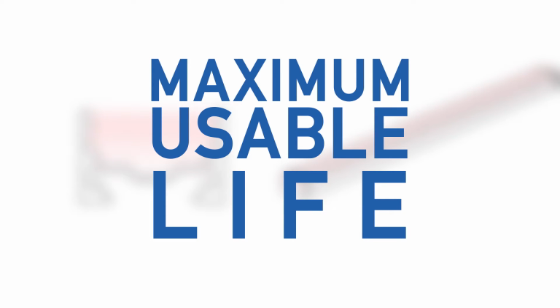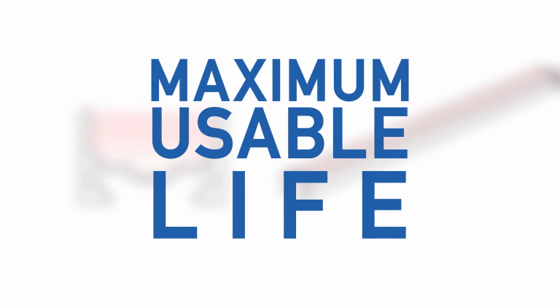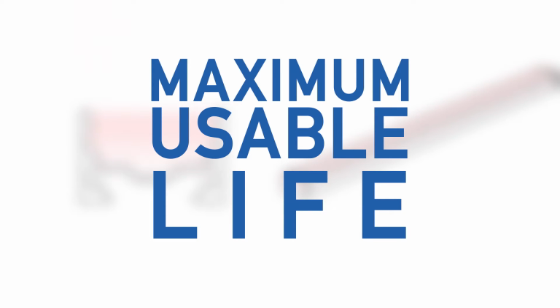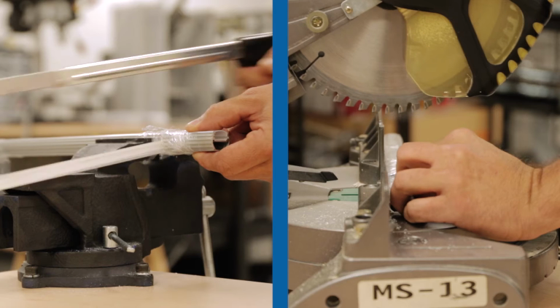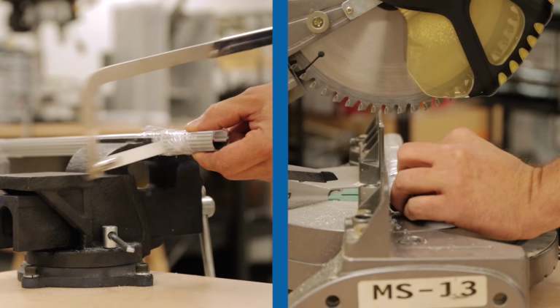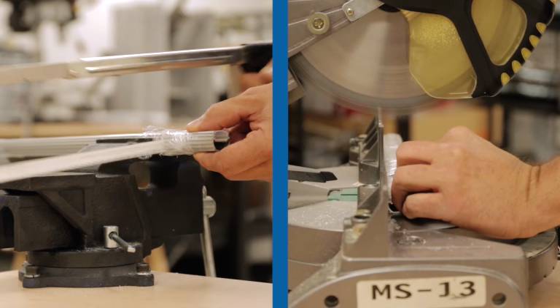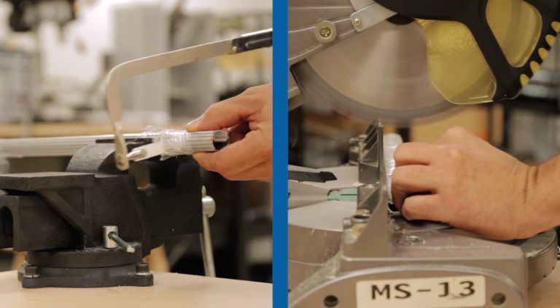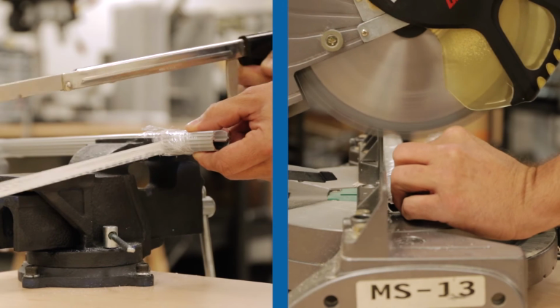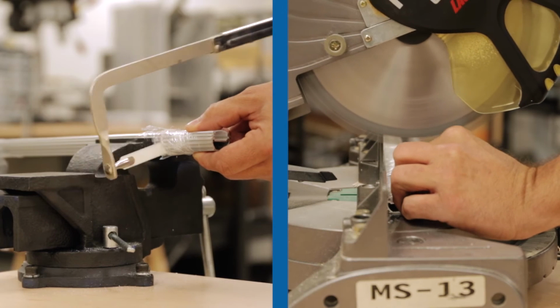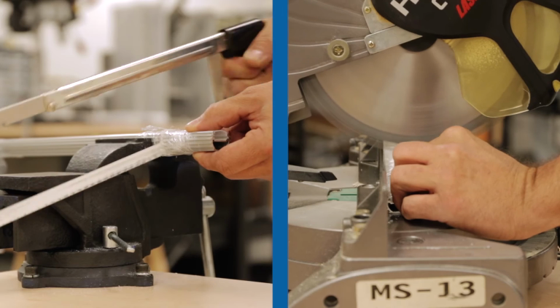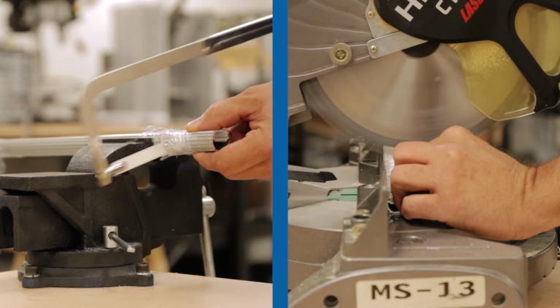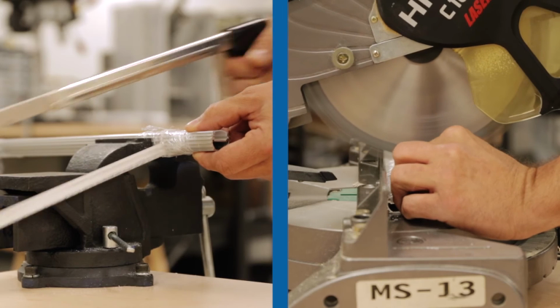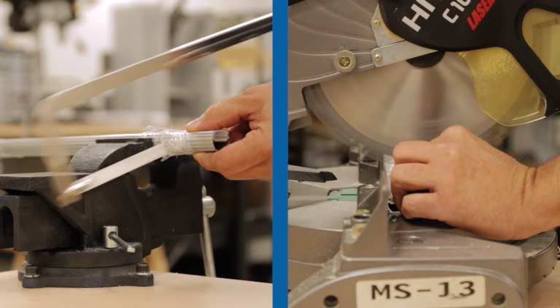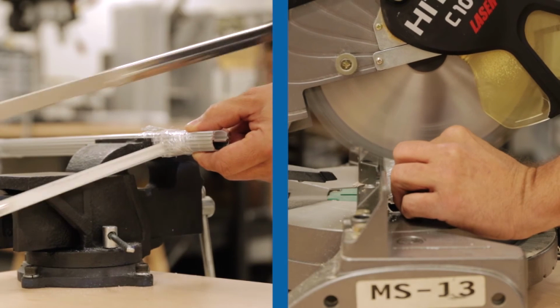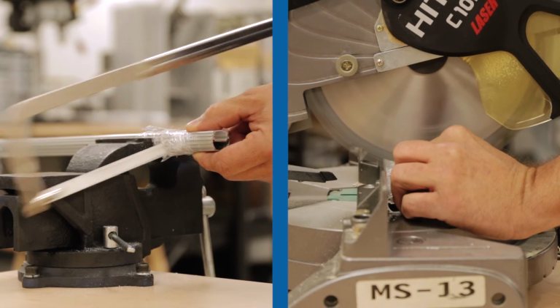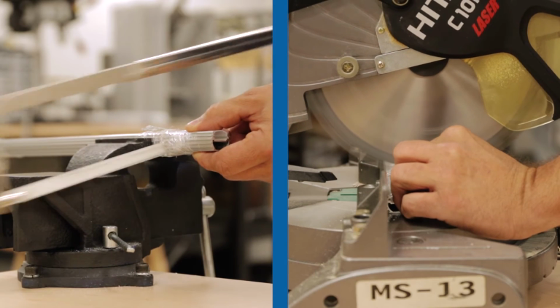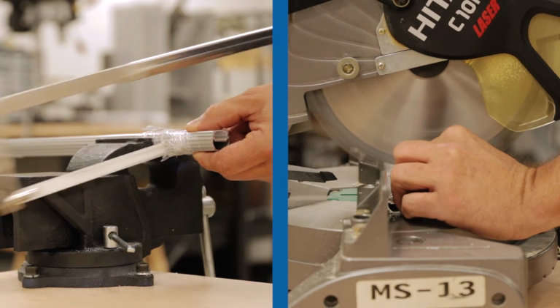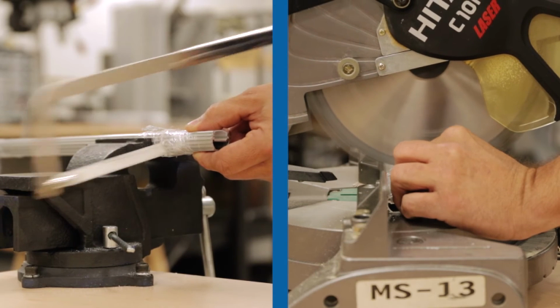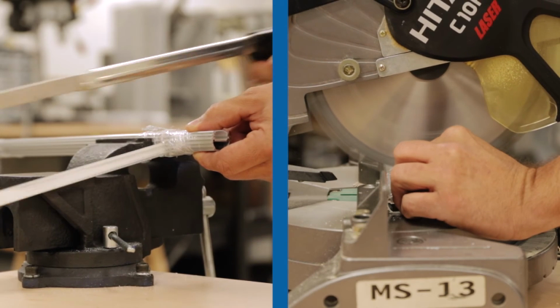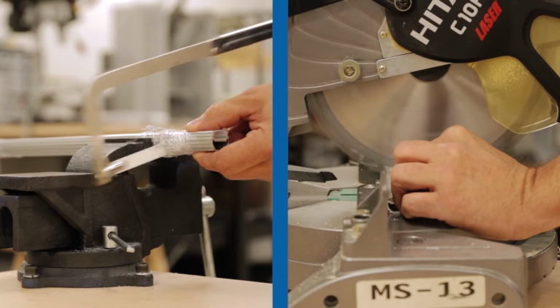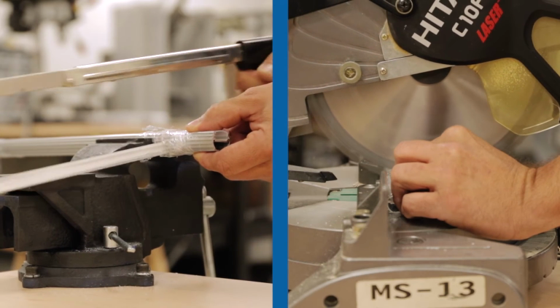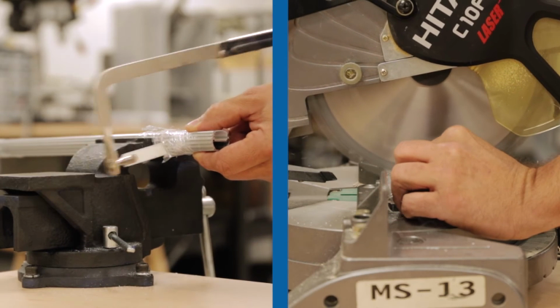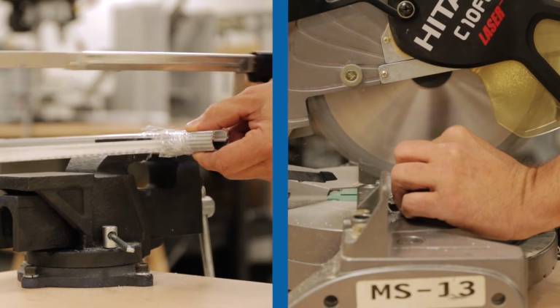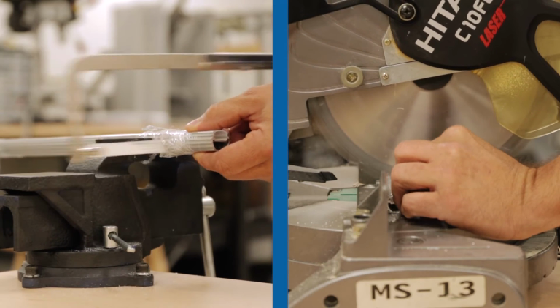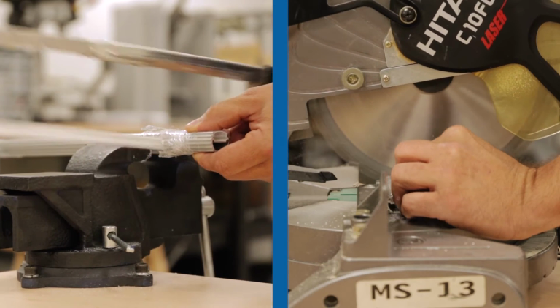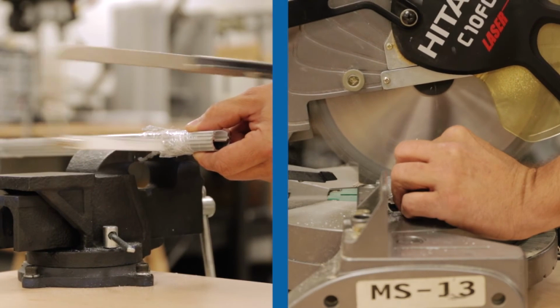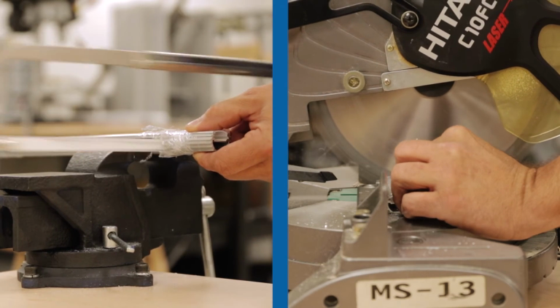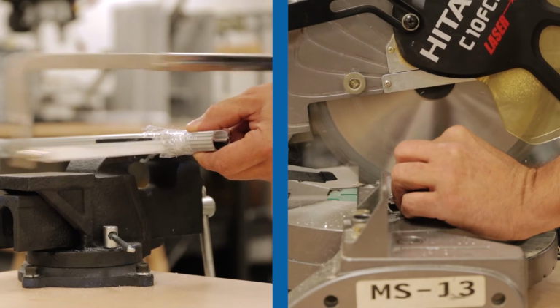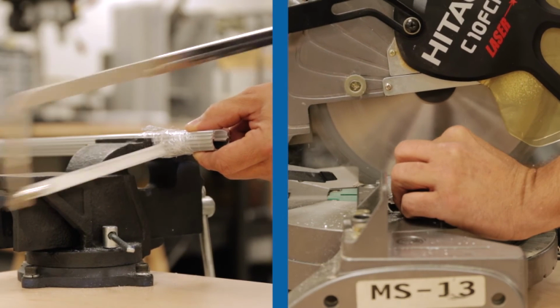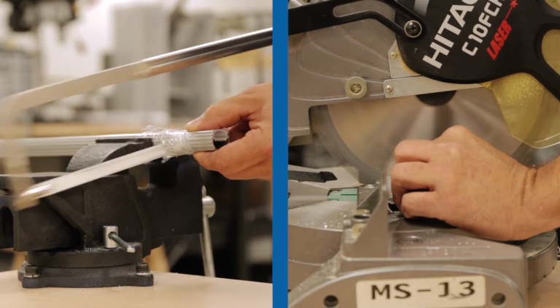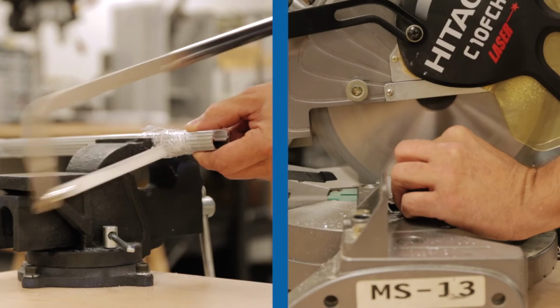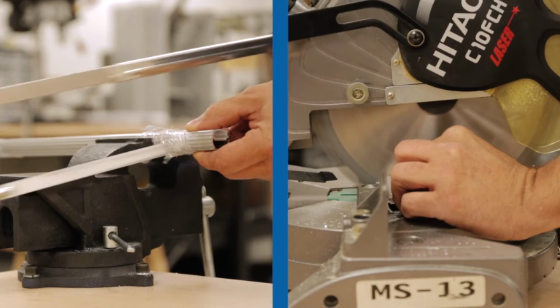The aluminum is also soft enough to easily cut with a fine-toothed handsaw or miter saw, allowing you to build a custom-sized fixture.